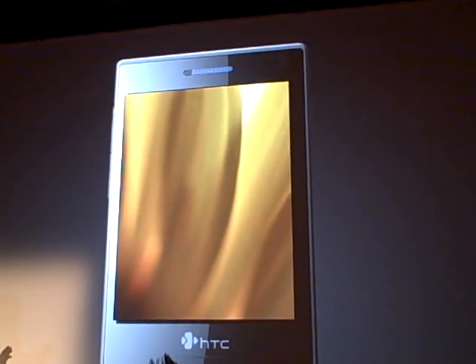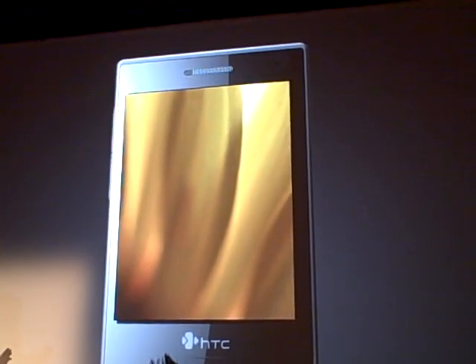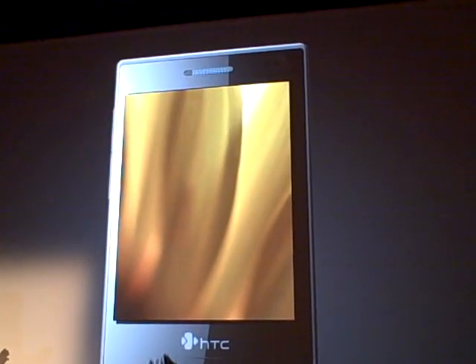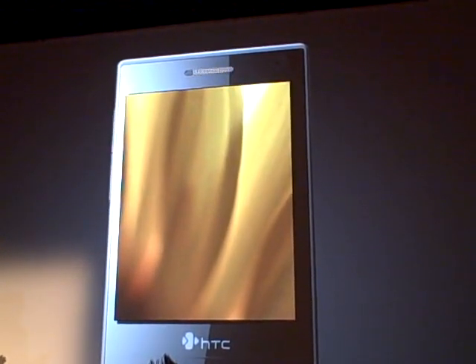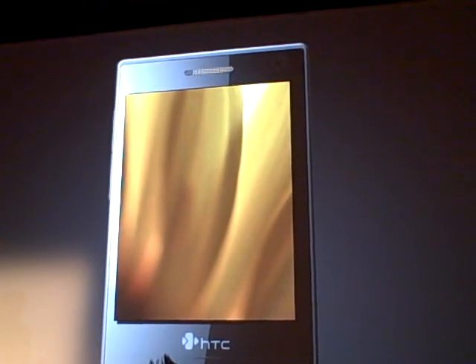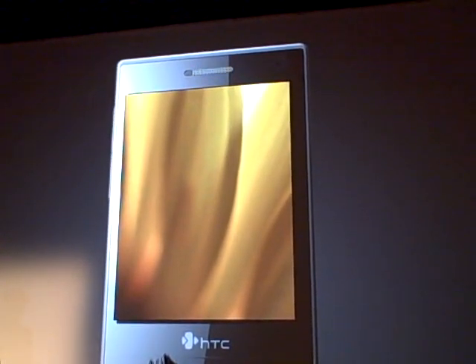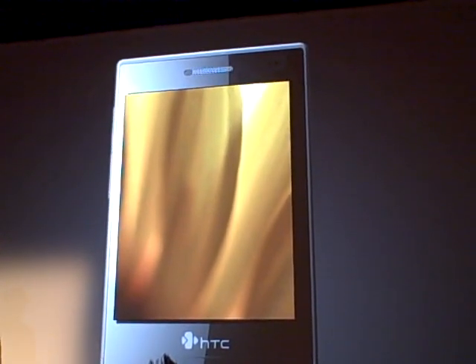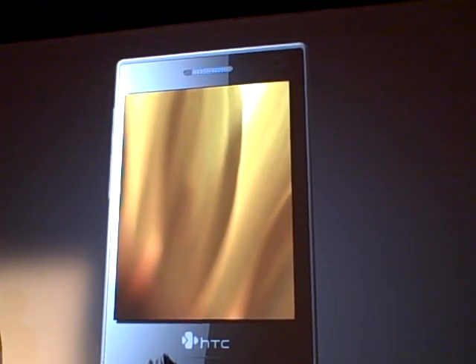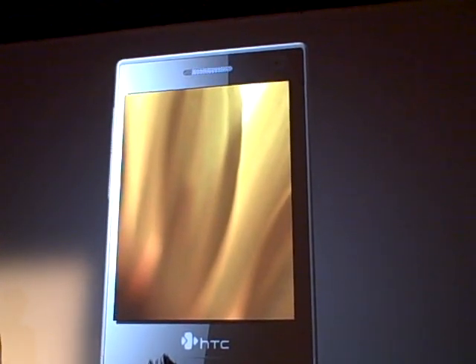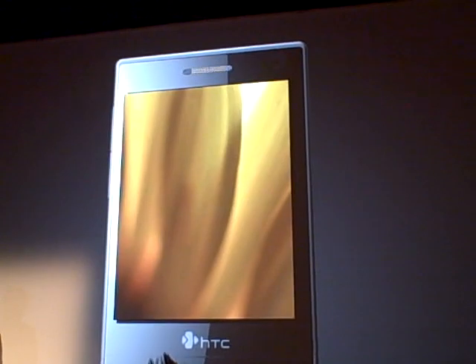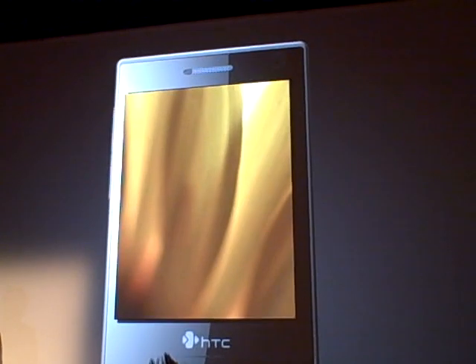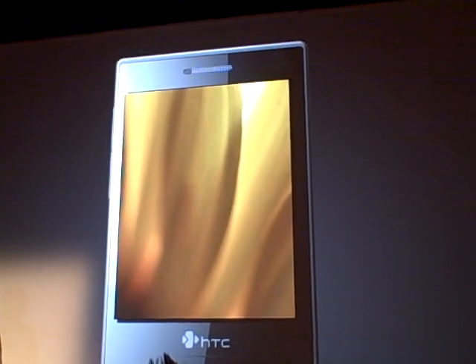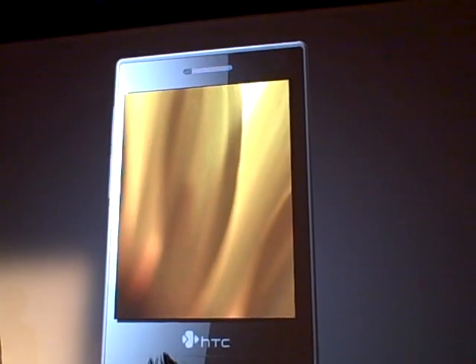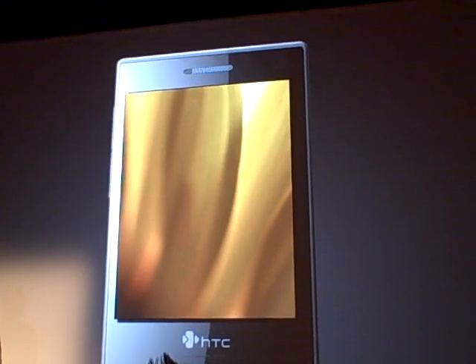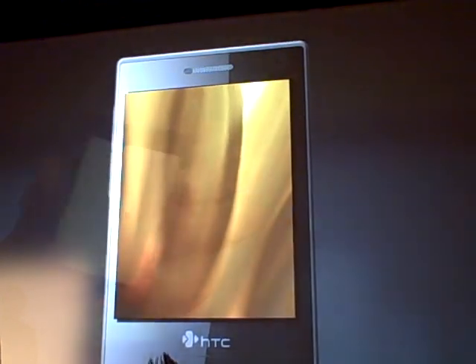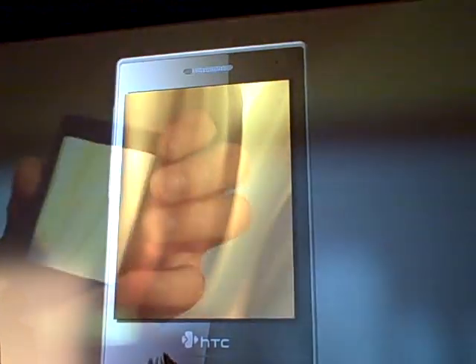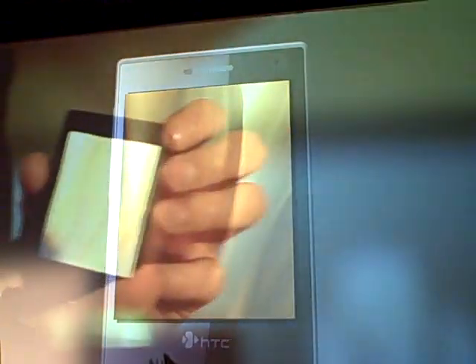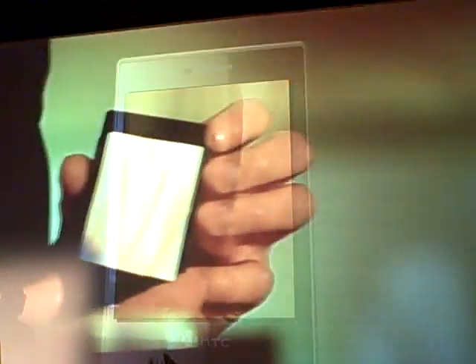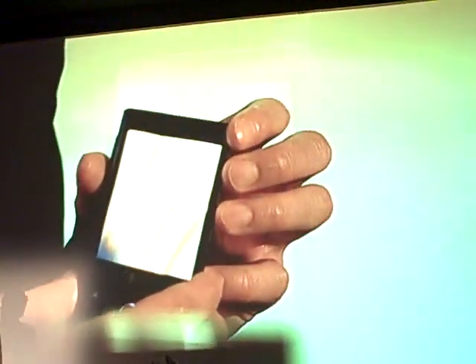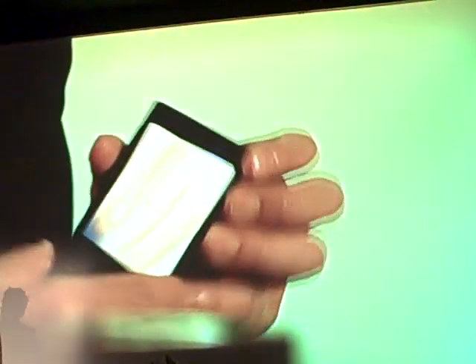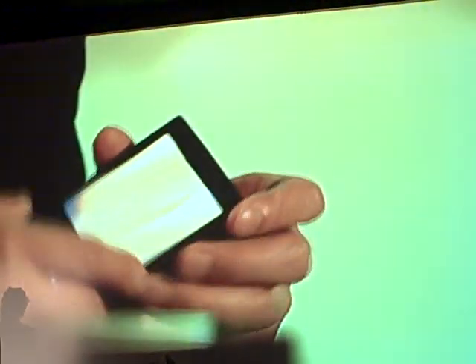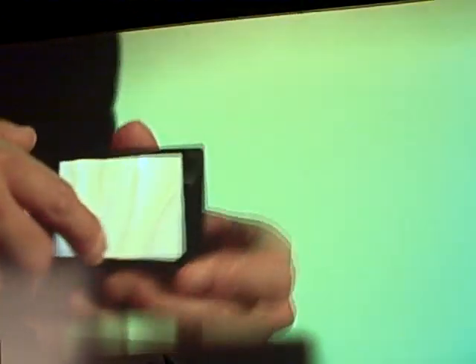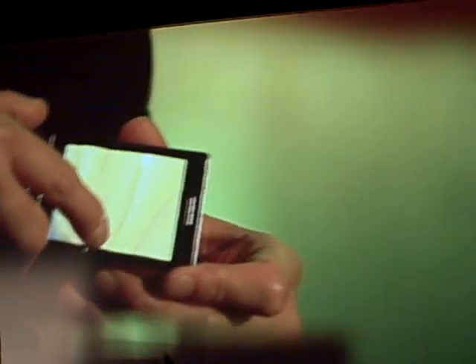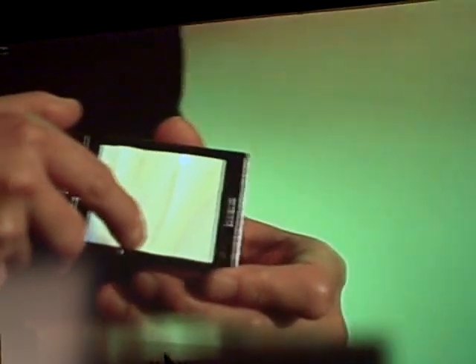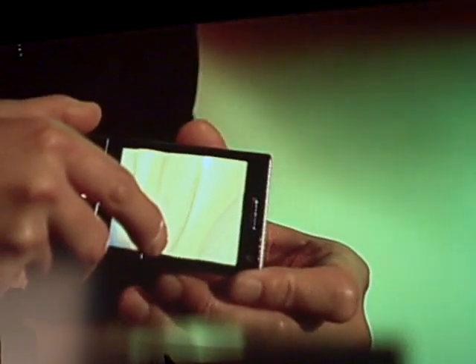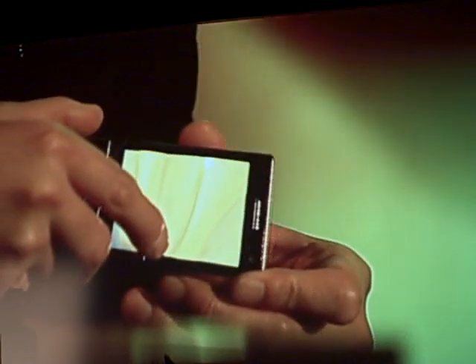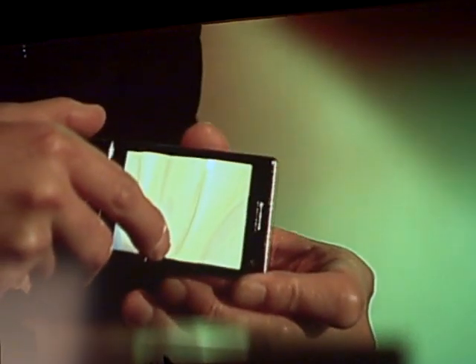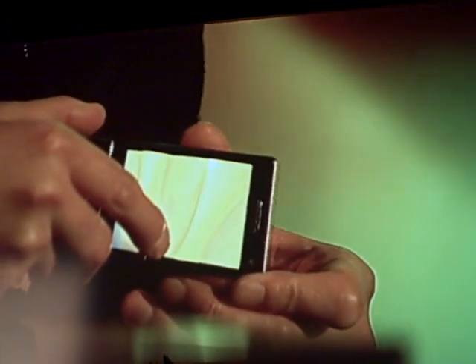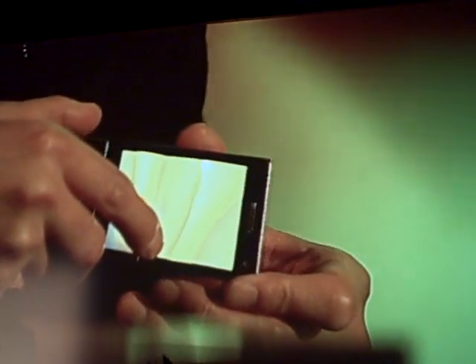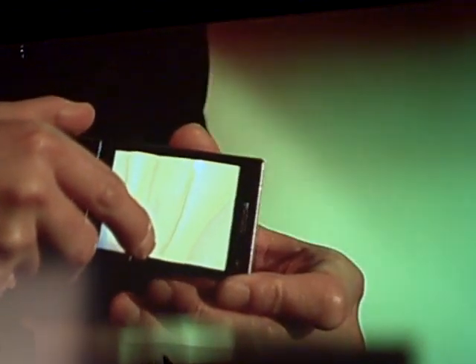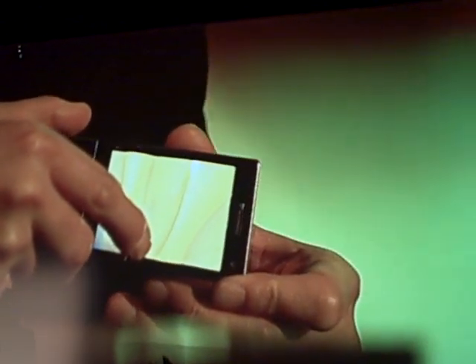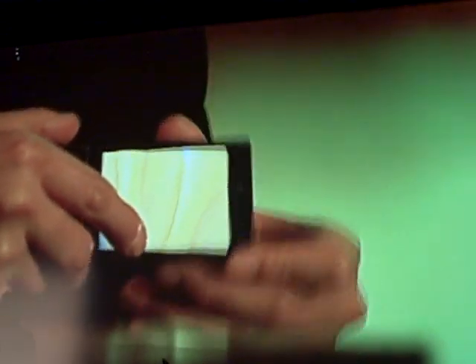In this case also, rotating the device will simply rotate the photograph.